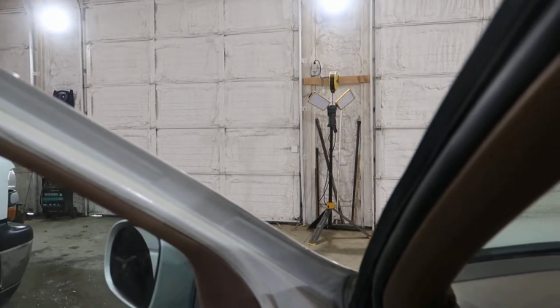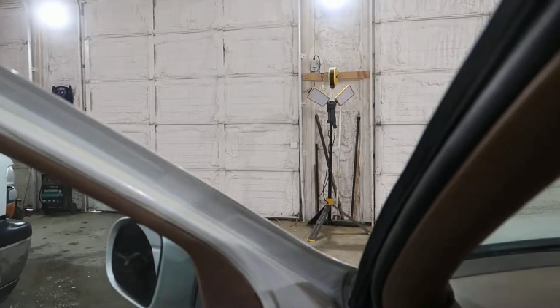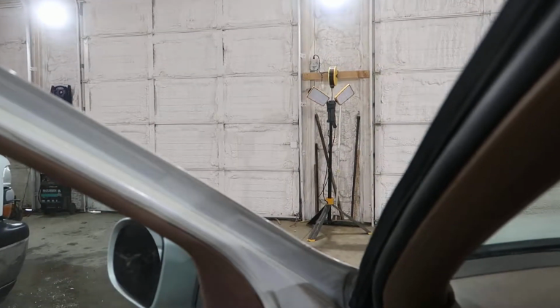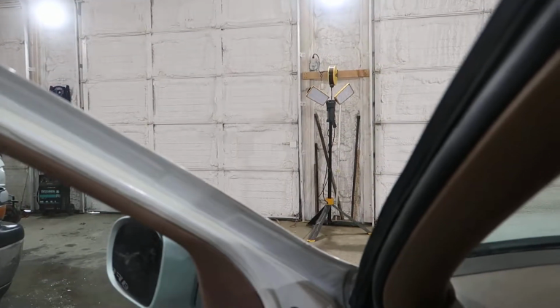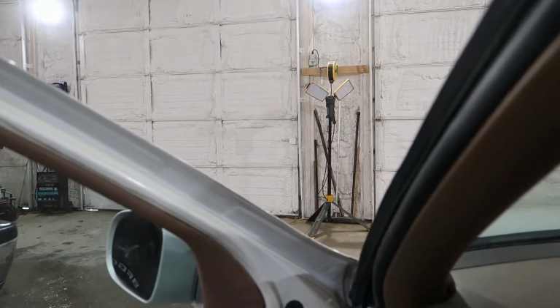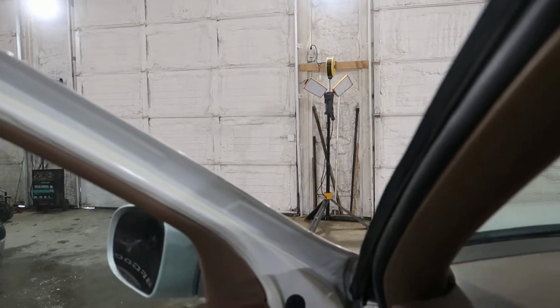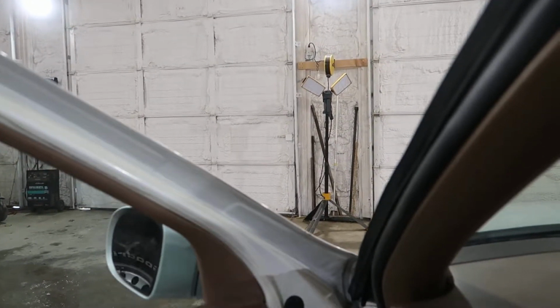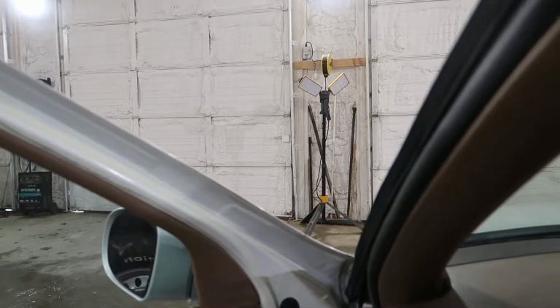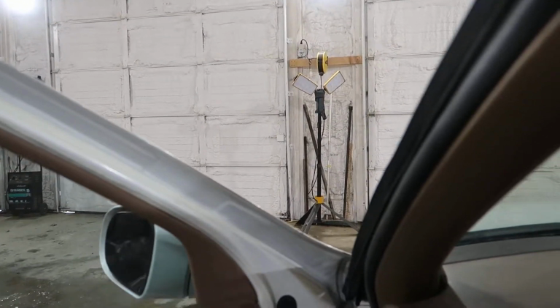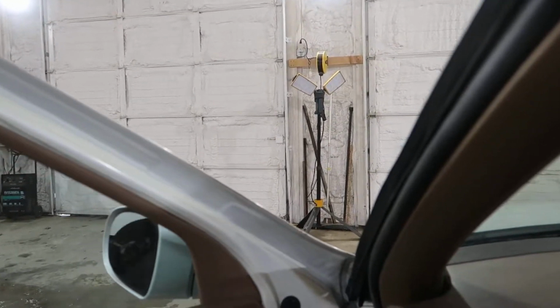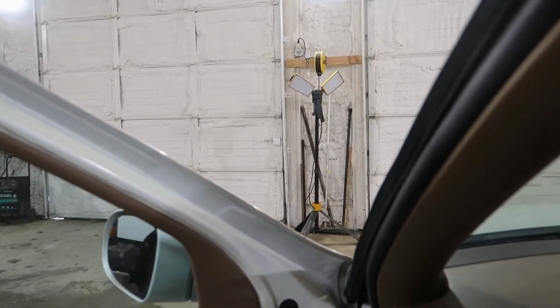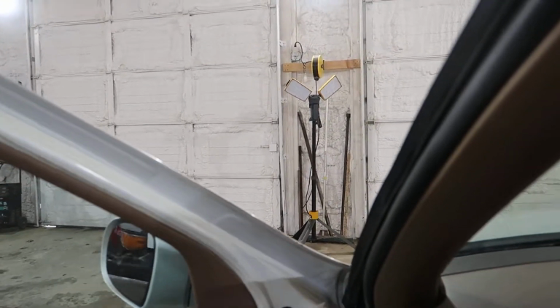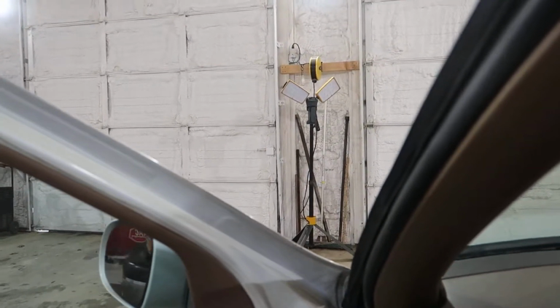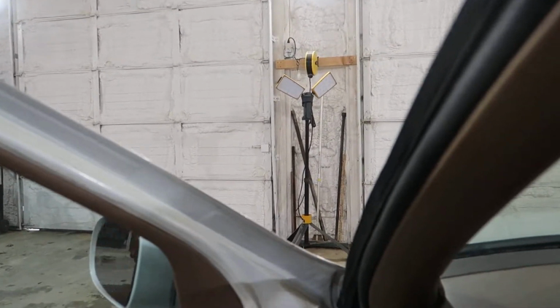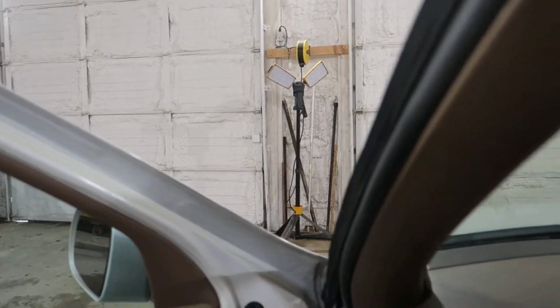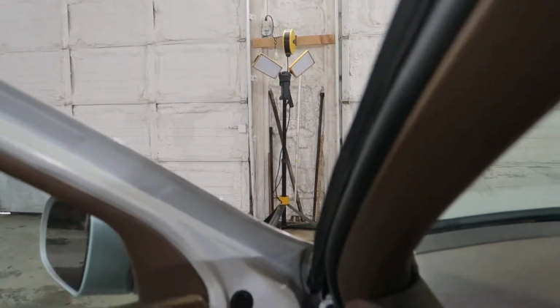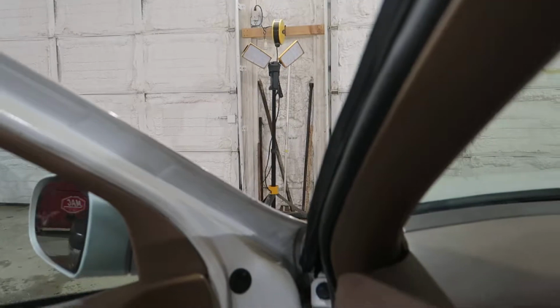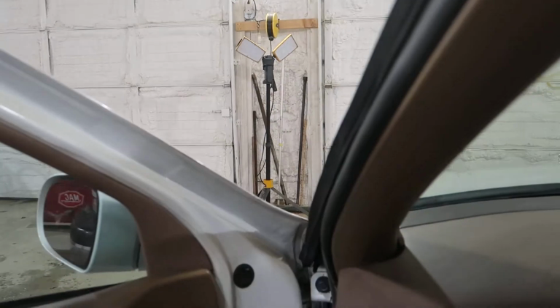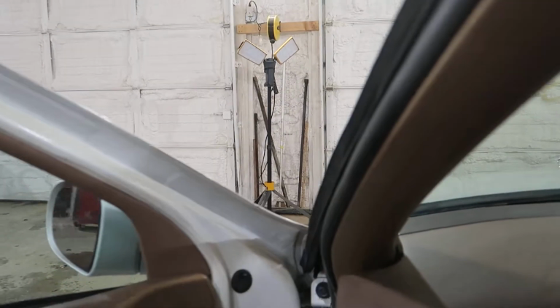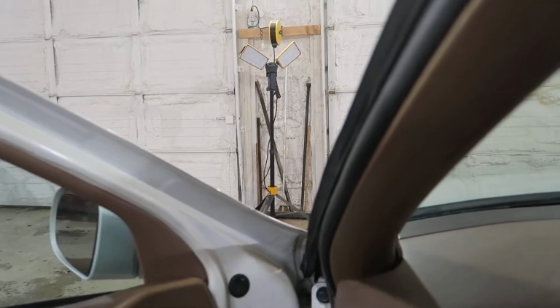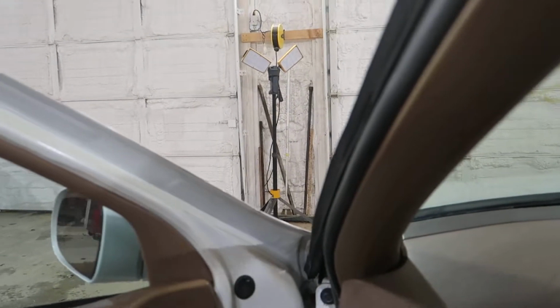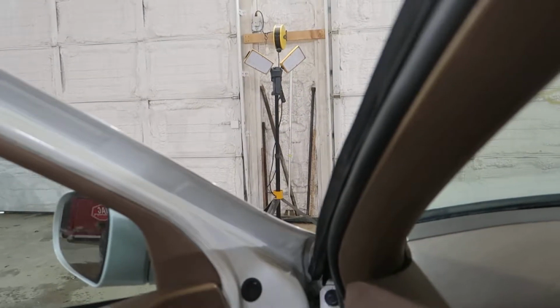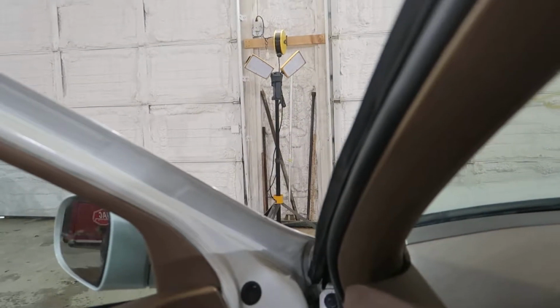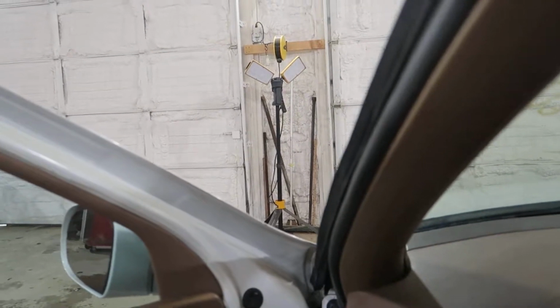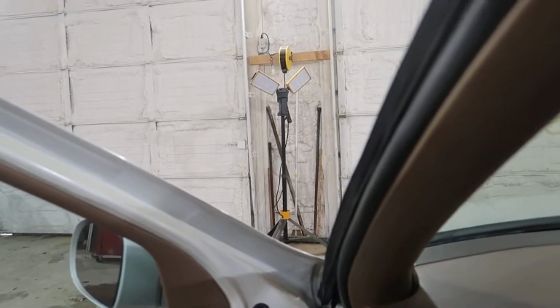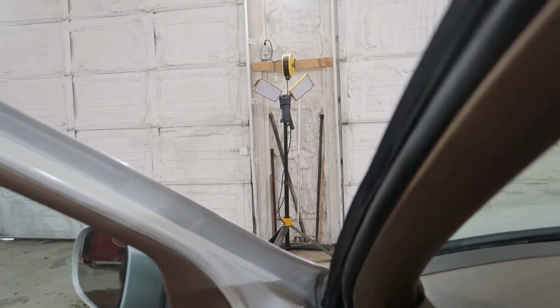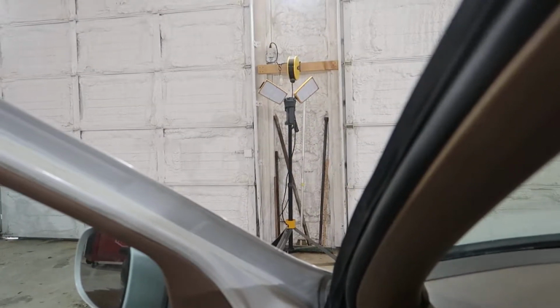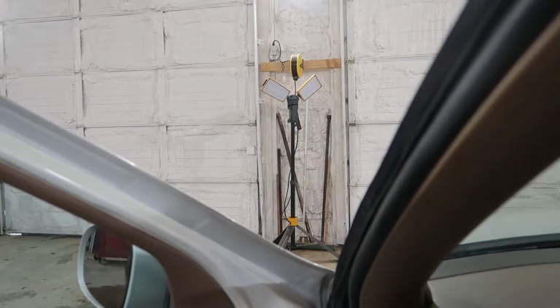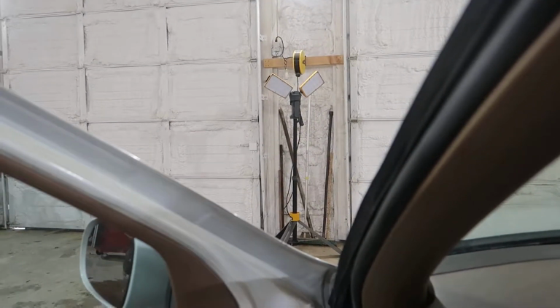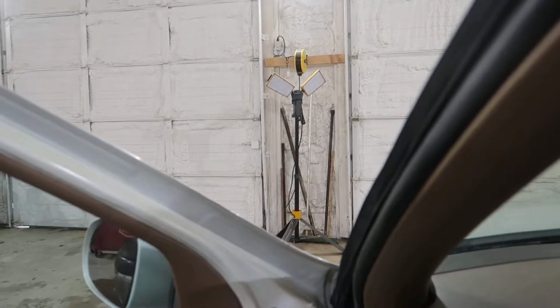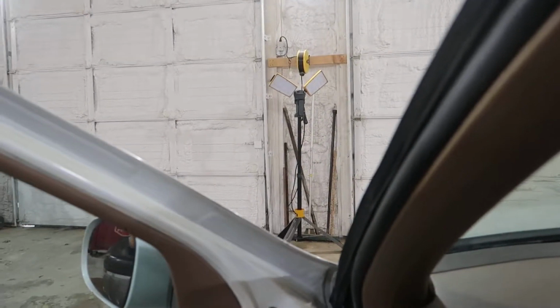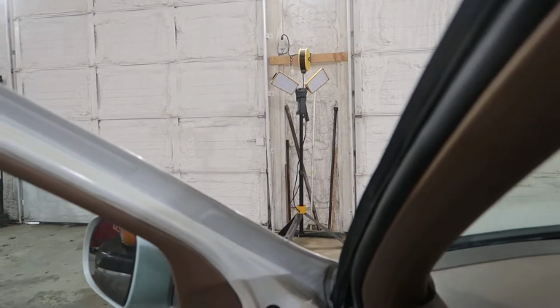We've got drive, we've got brakes, and we've got reverse.